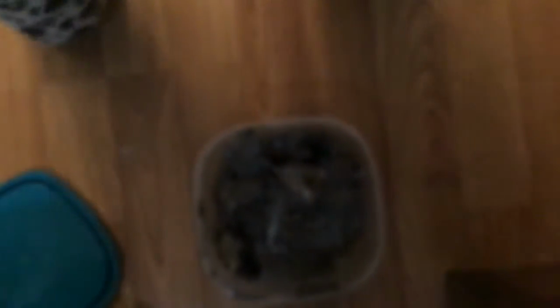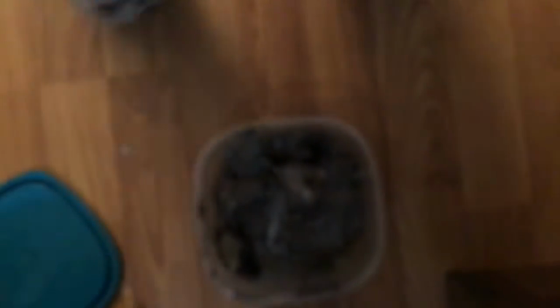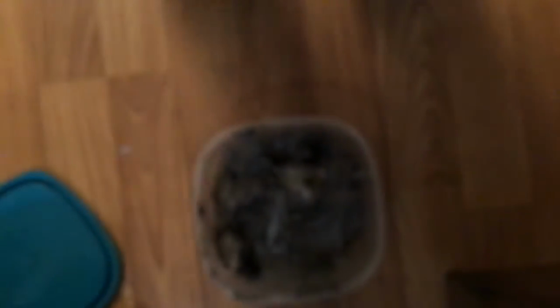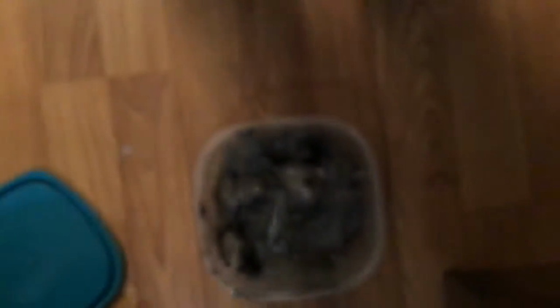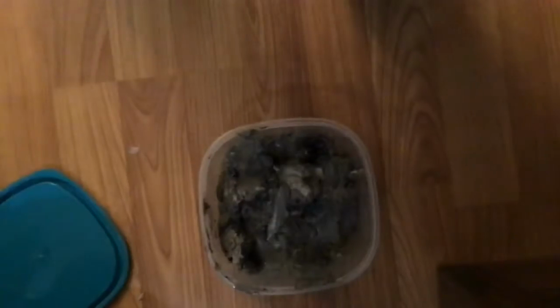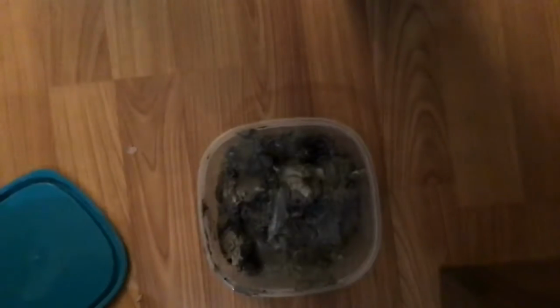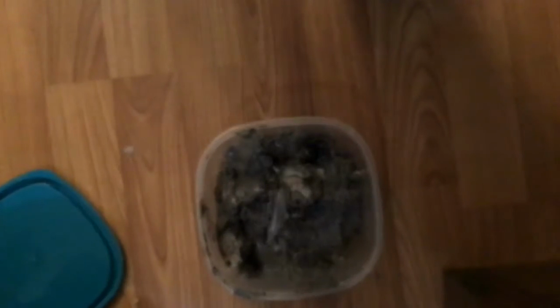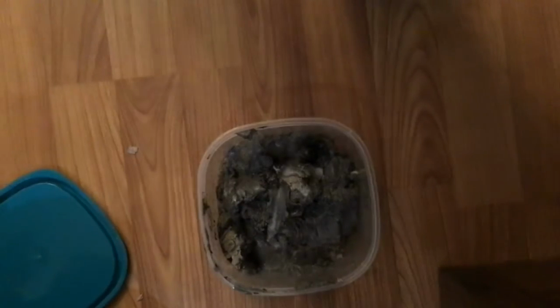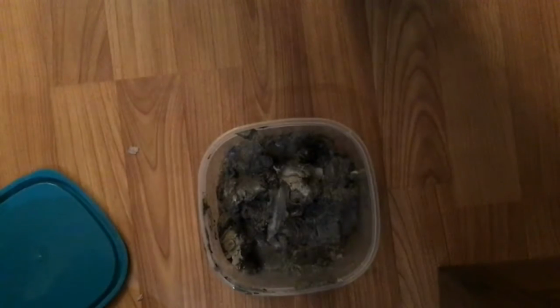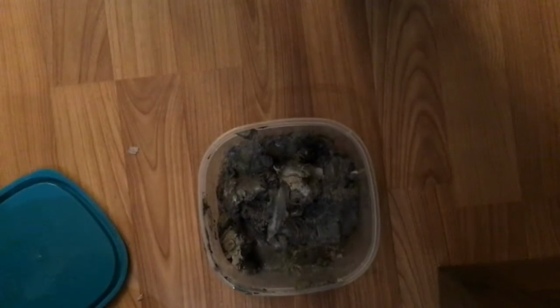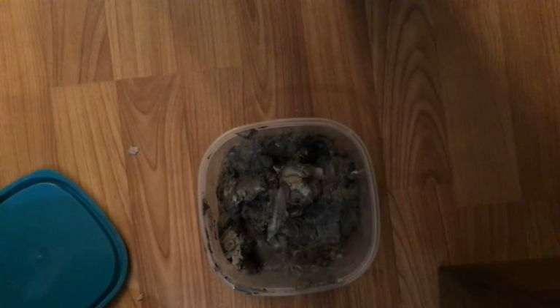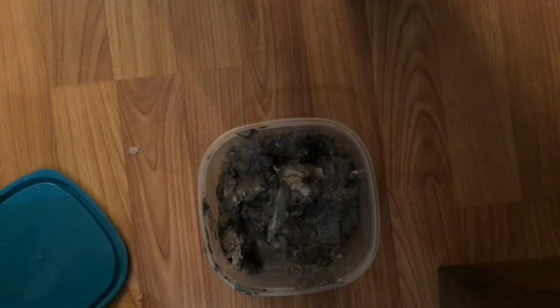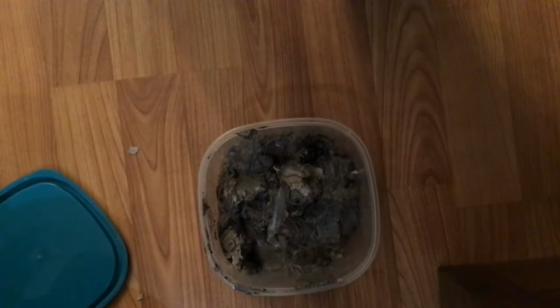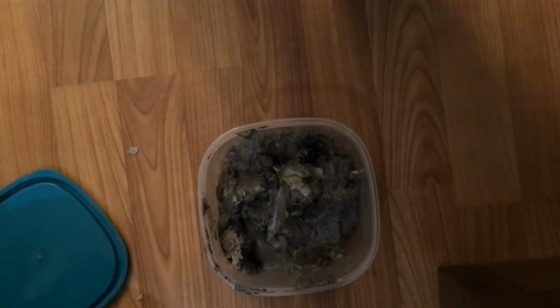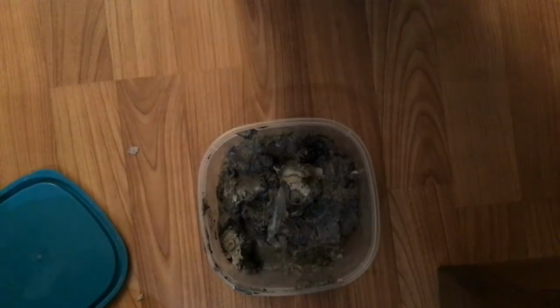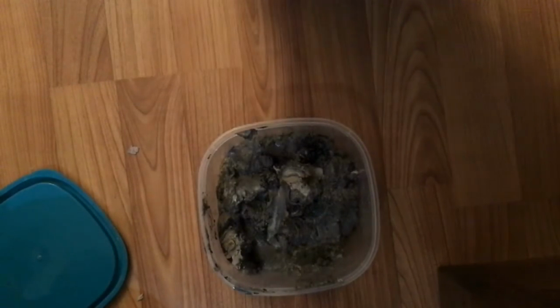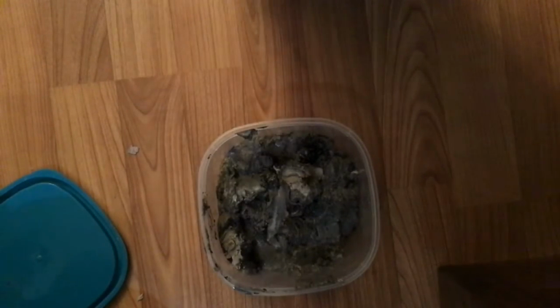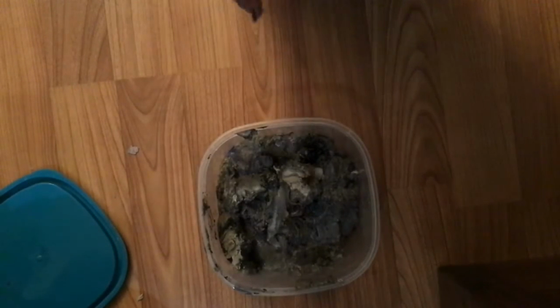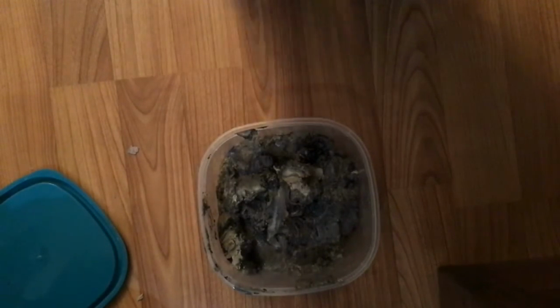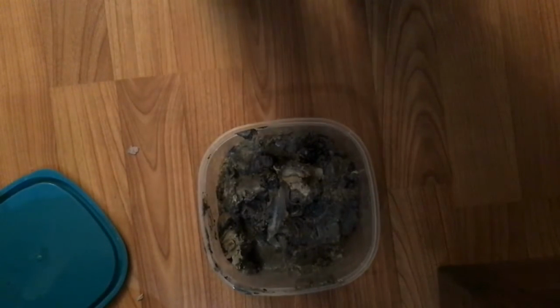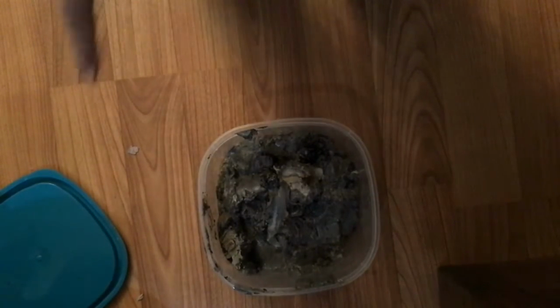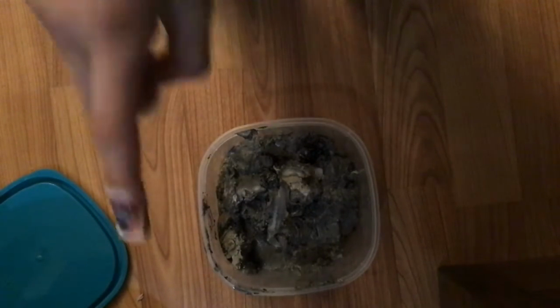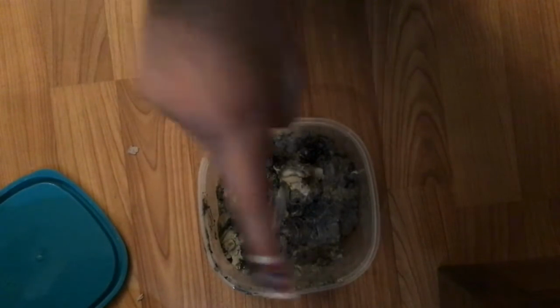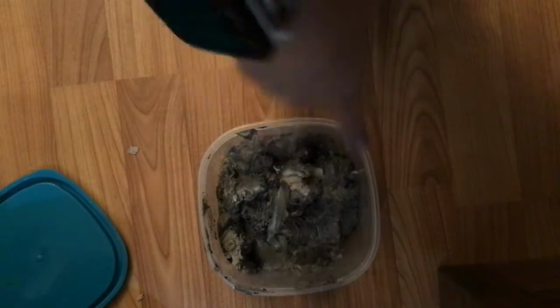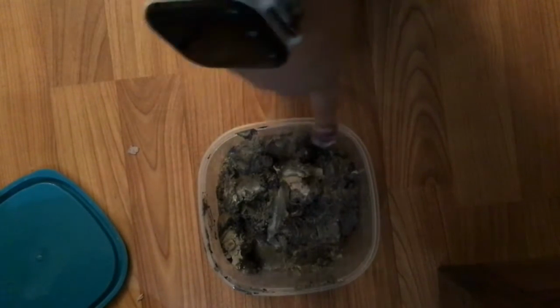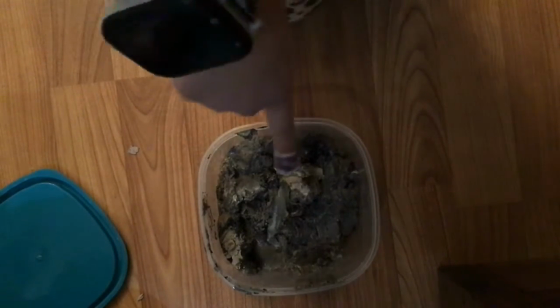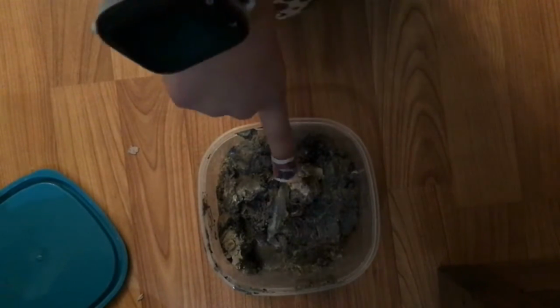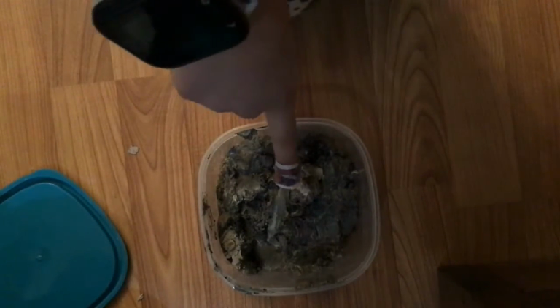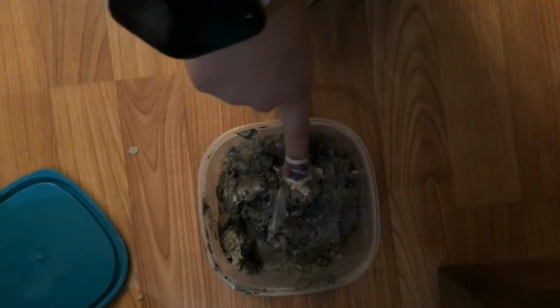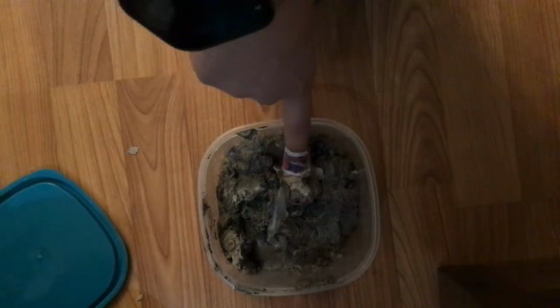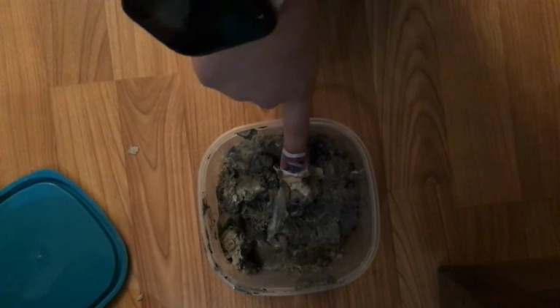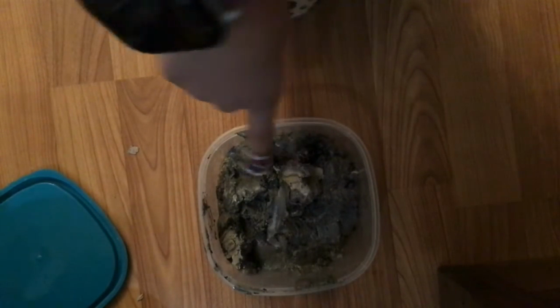Is this dark gray, Mom? Yeah, that's the dark gray one. This is the dark gray.